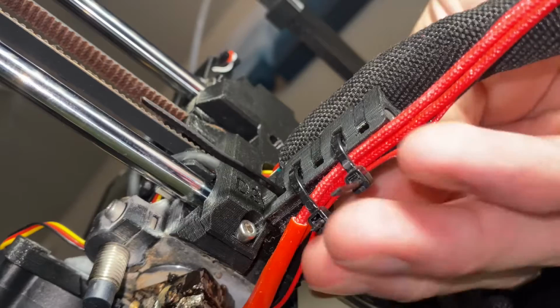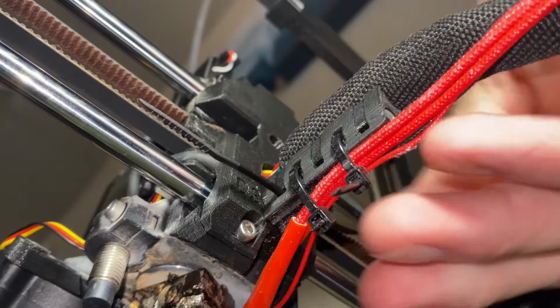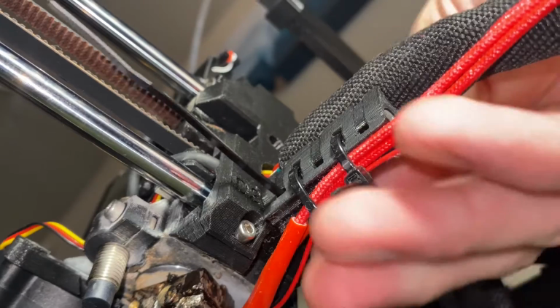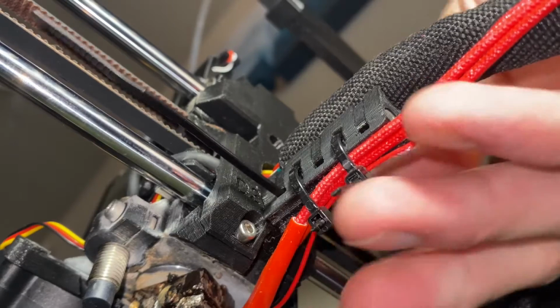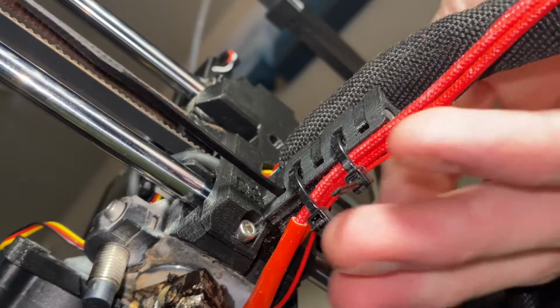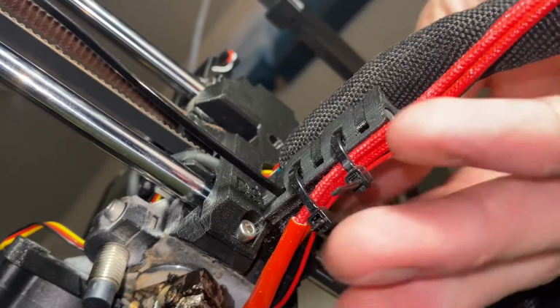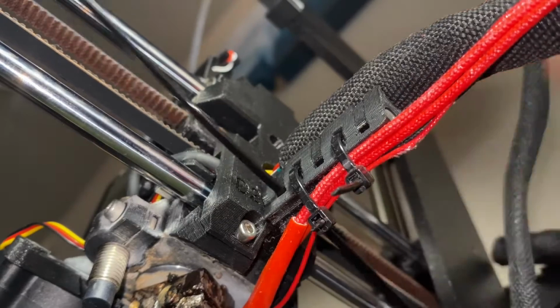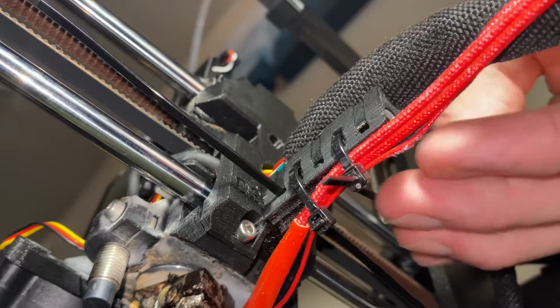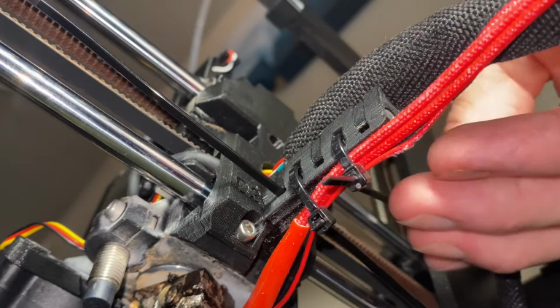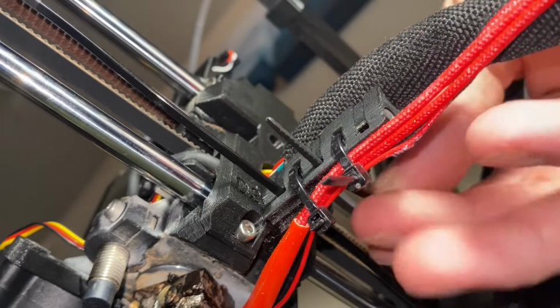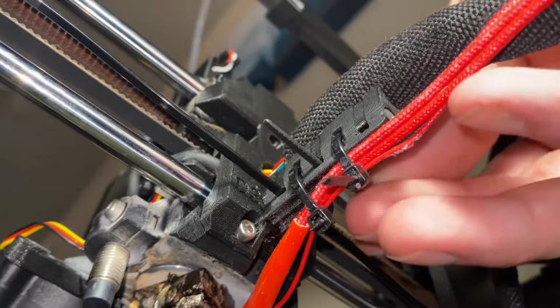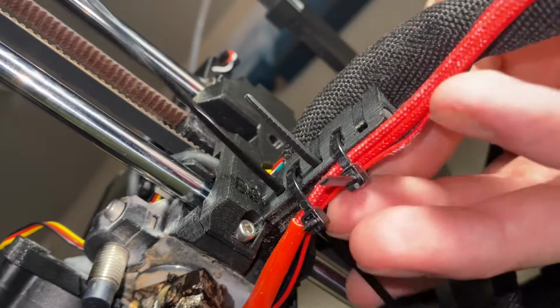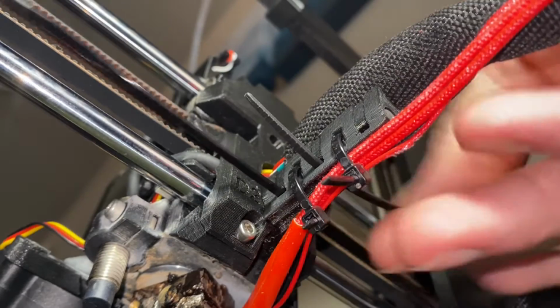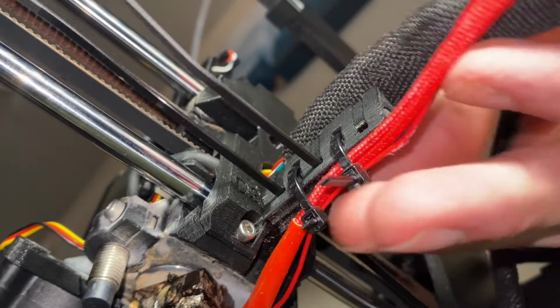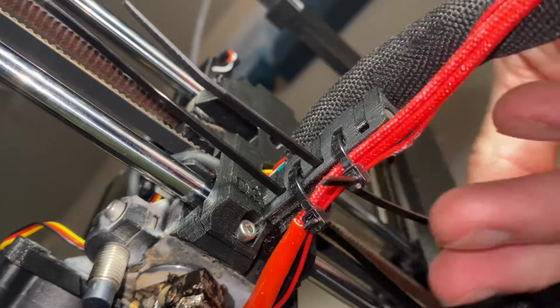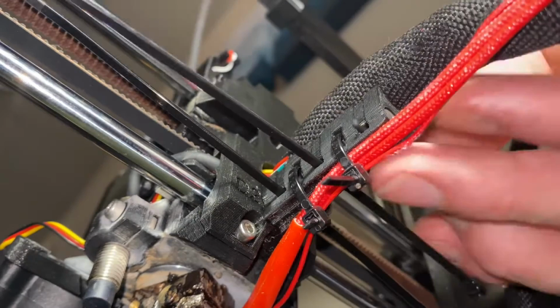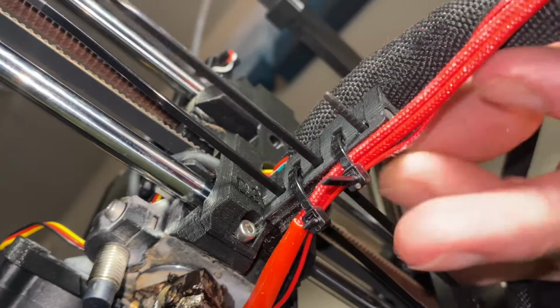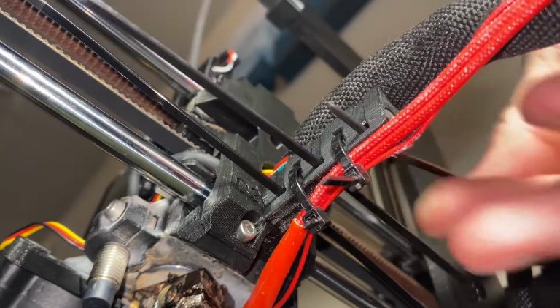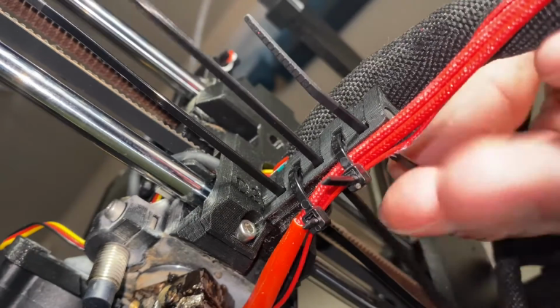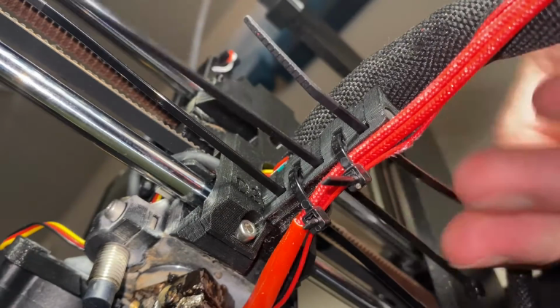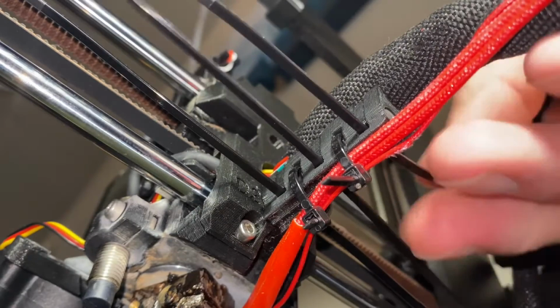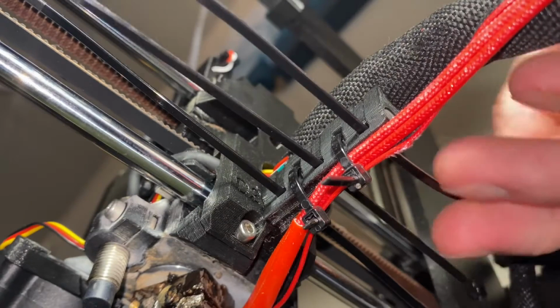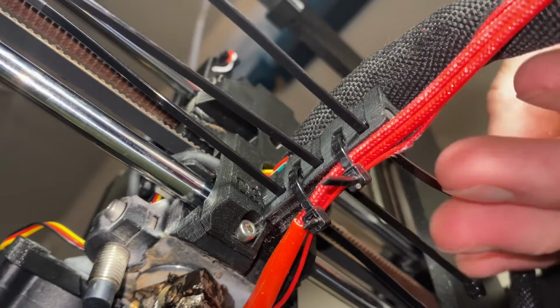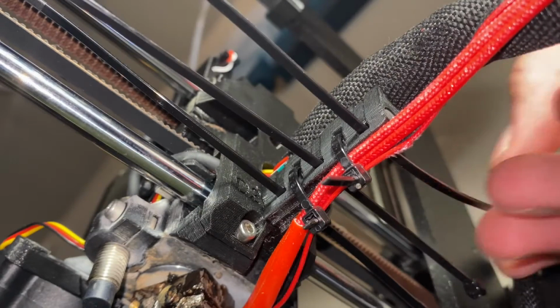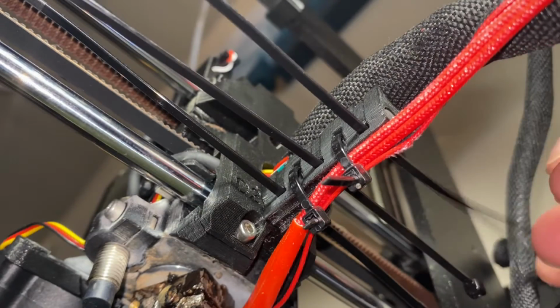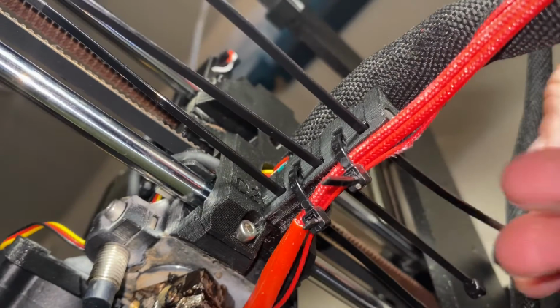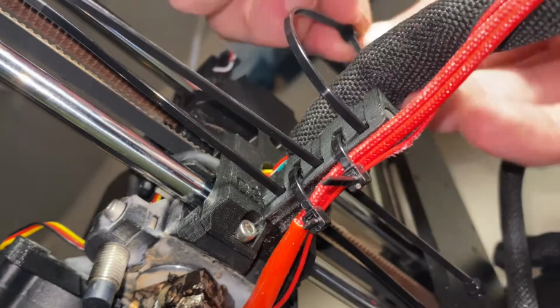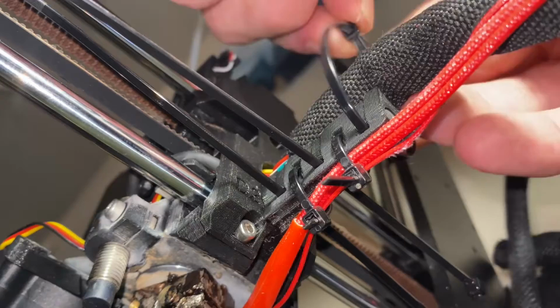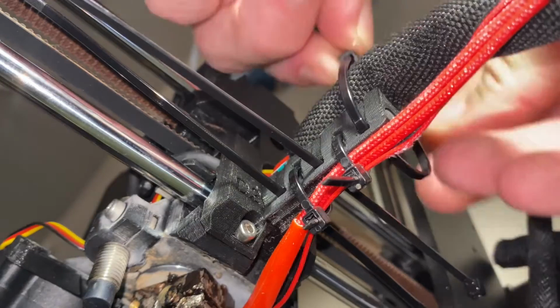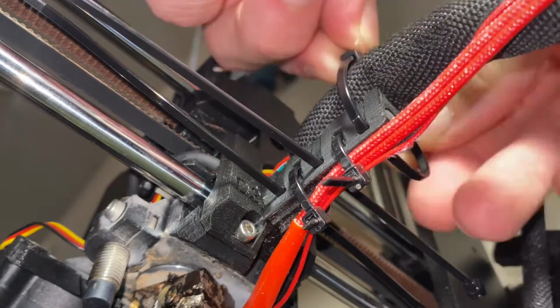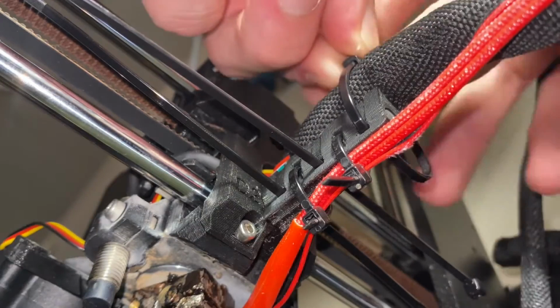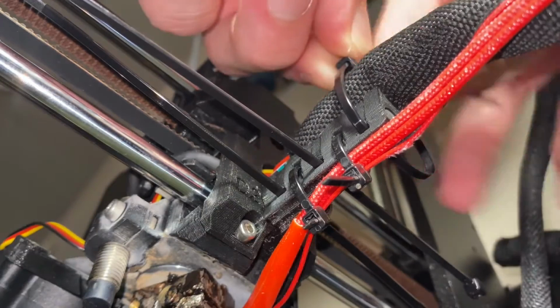Place the textile sleeve back on, make sure your zip ties are properly arranged, and tighten all the wires together.